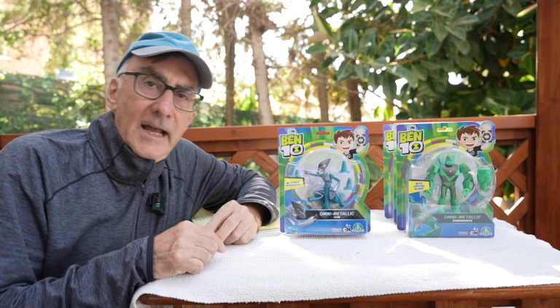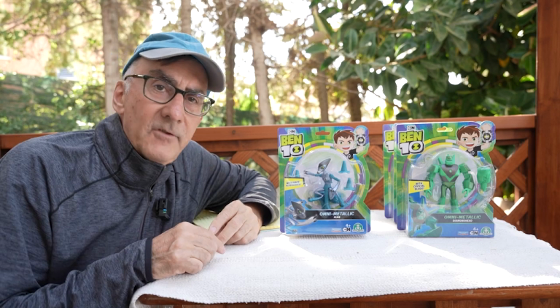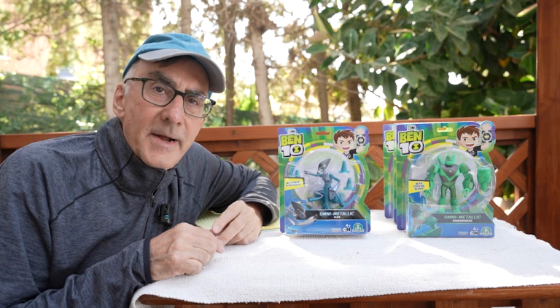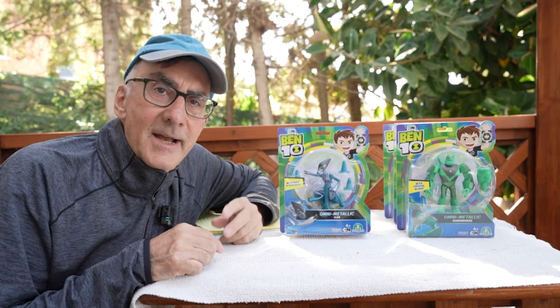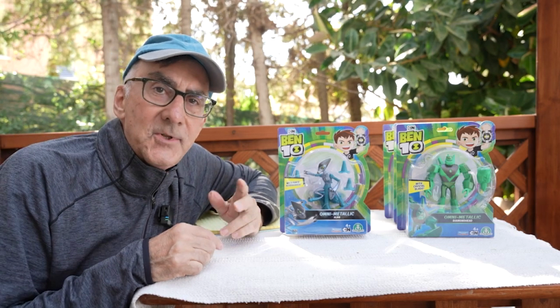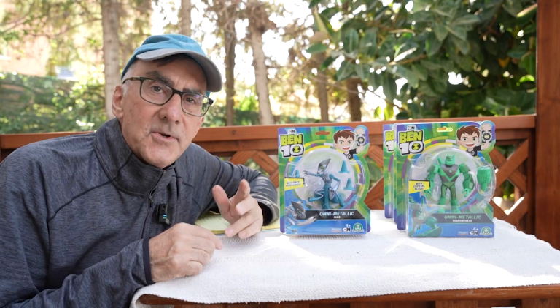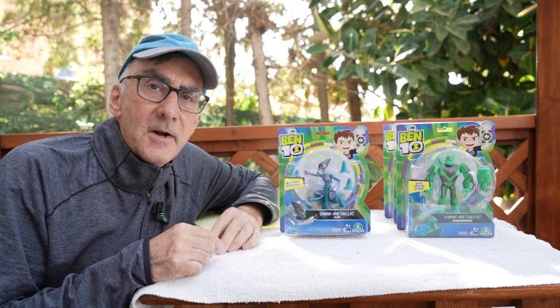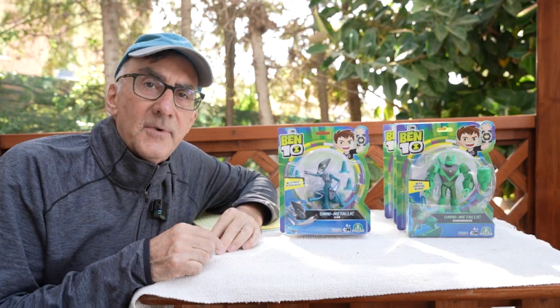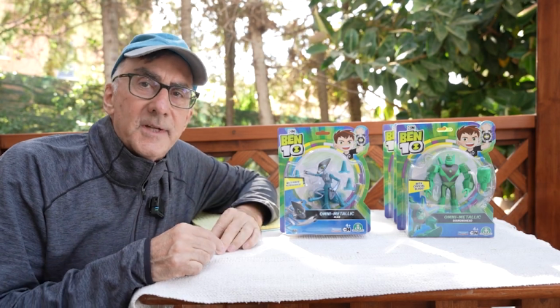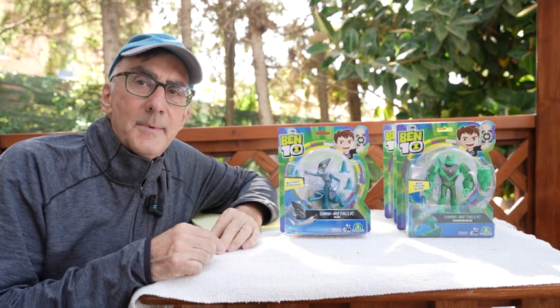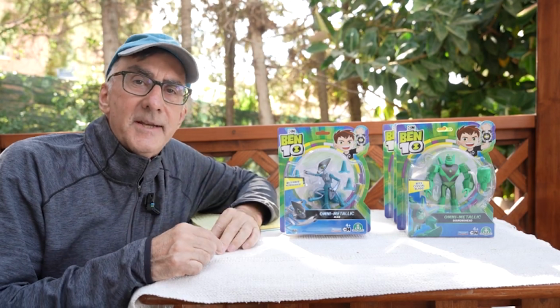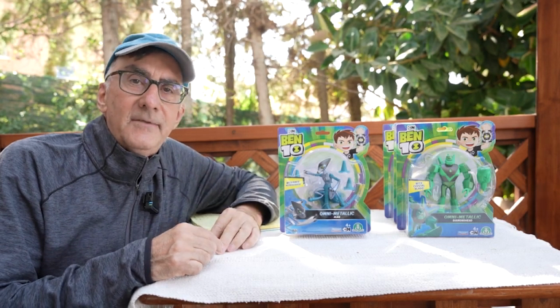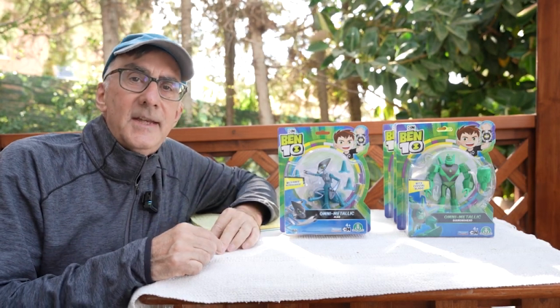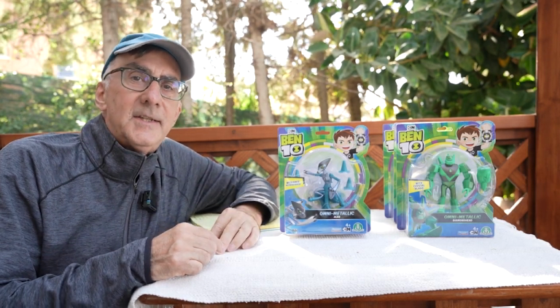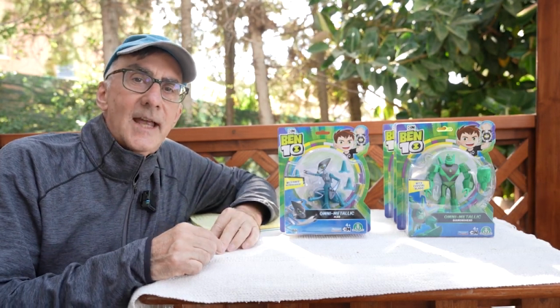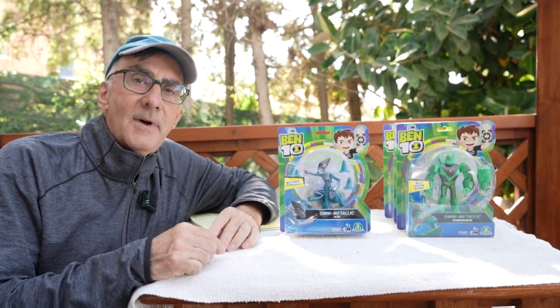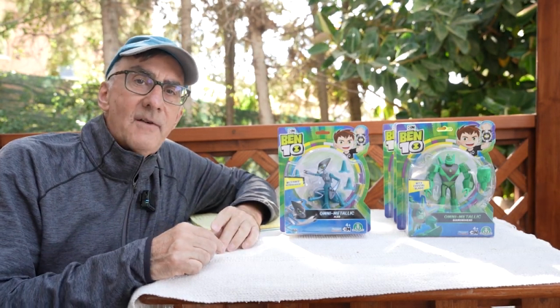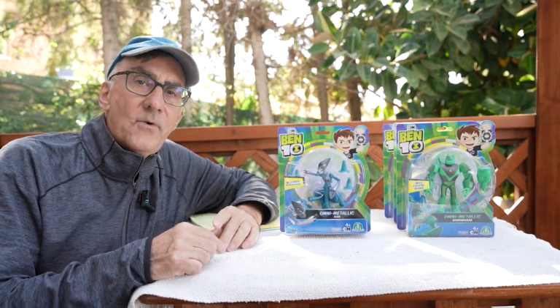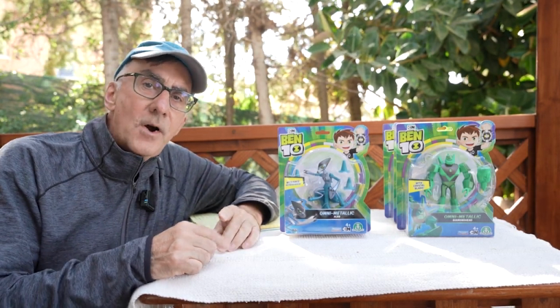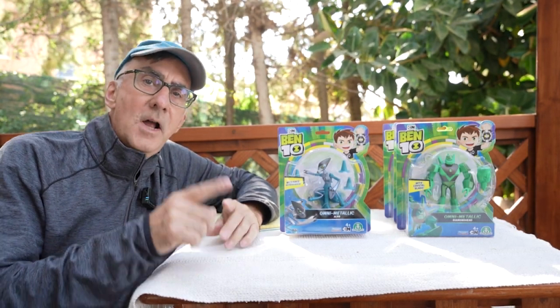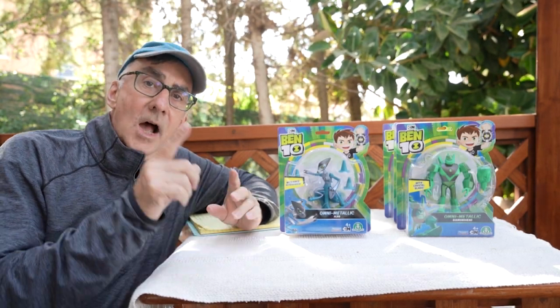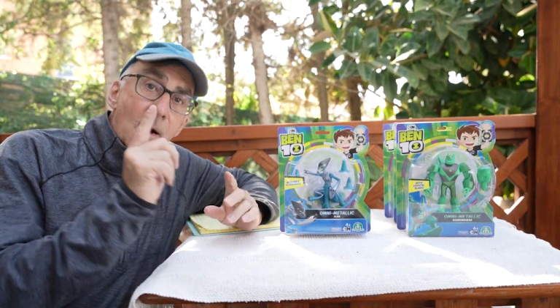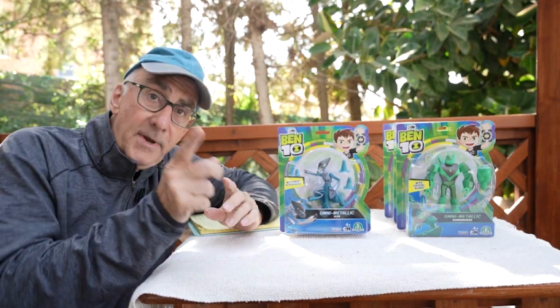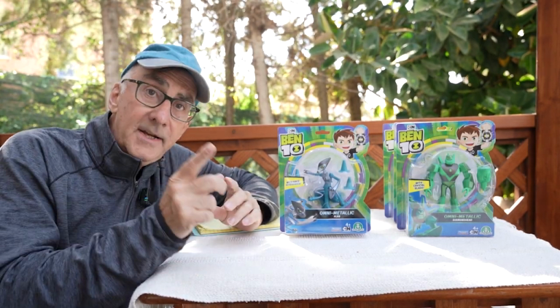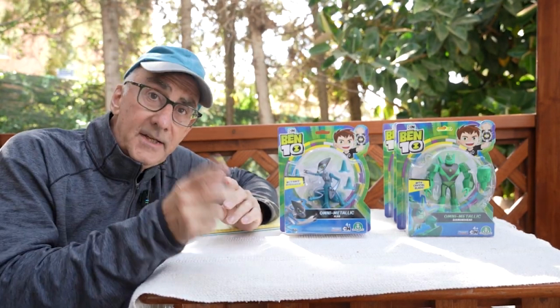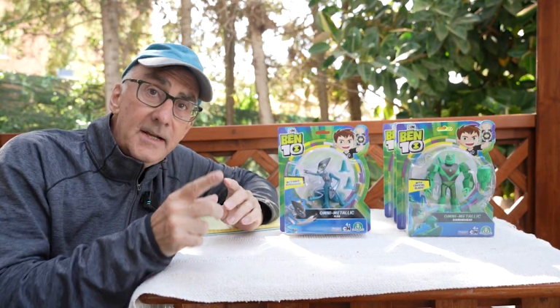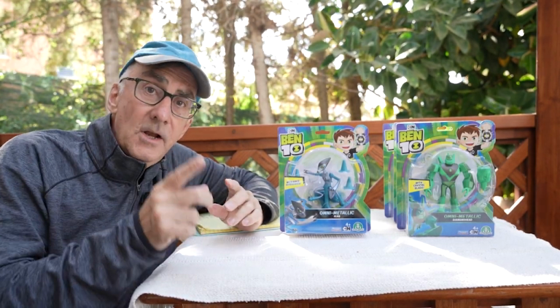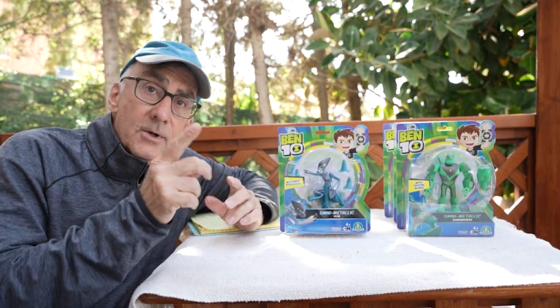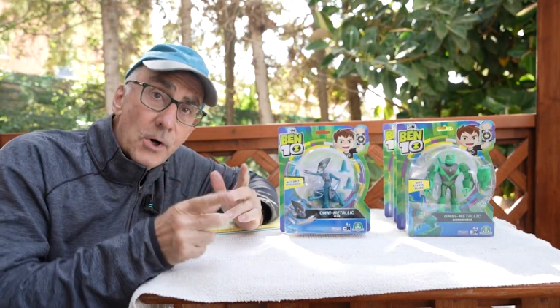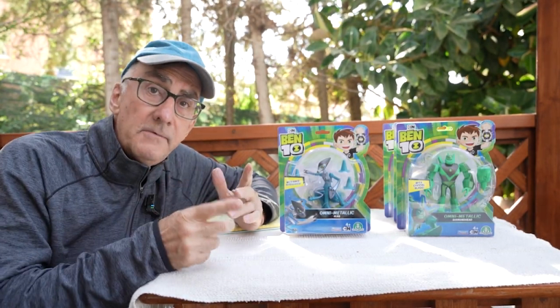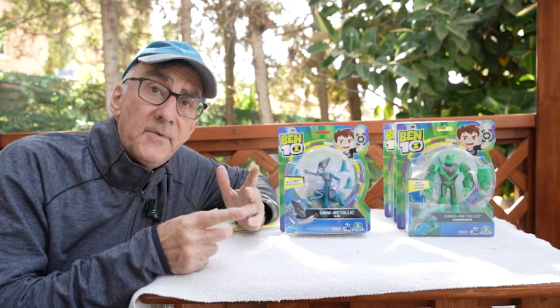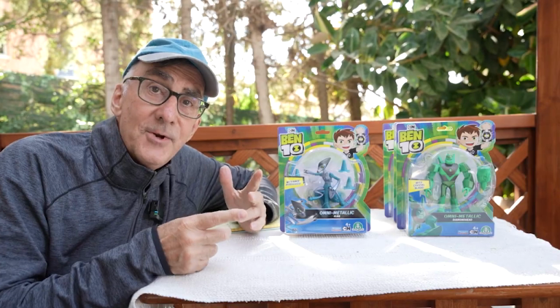Hey everybody, I'm Stu Carter from Atomaii TV. Stand by for a Ben 10 toy review.